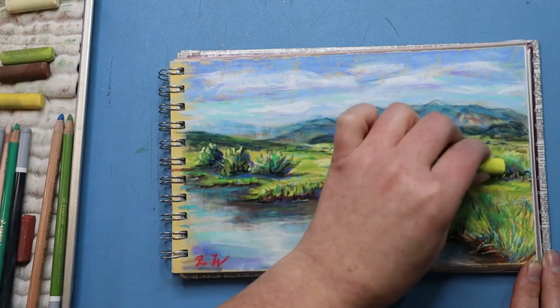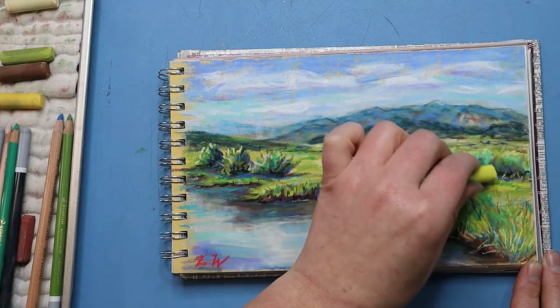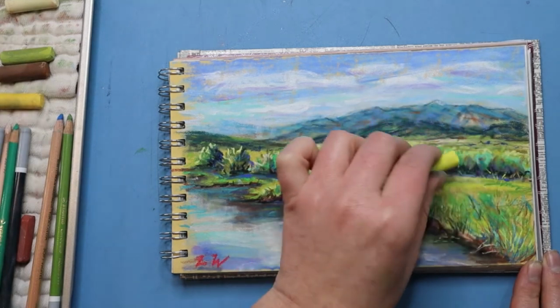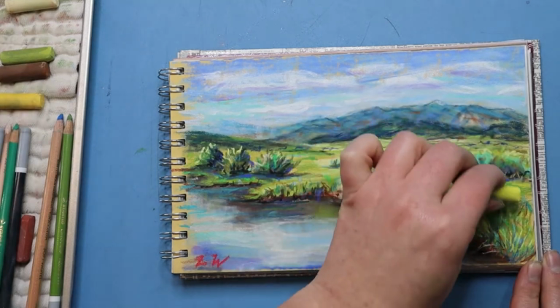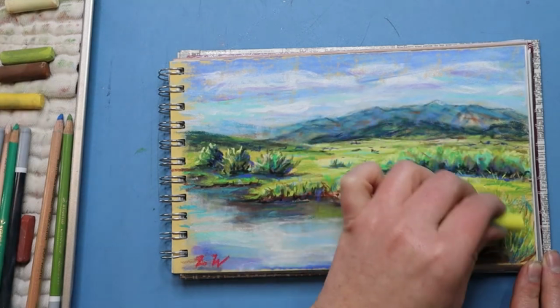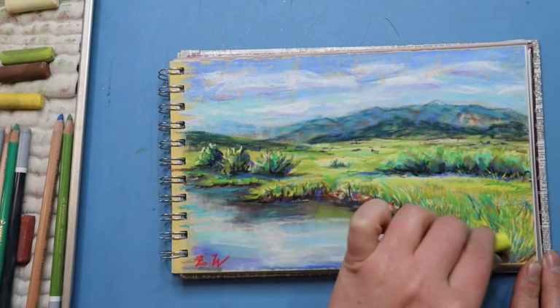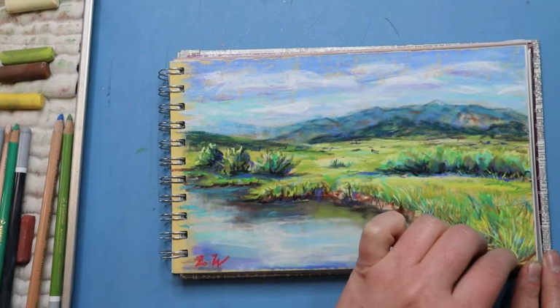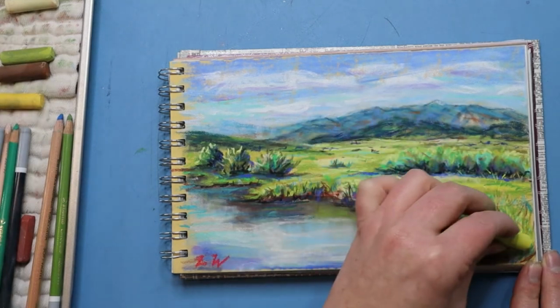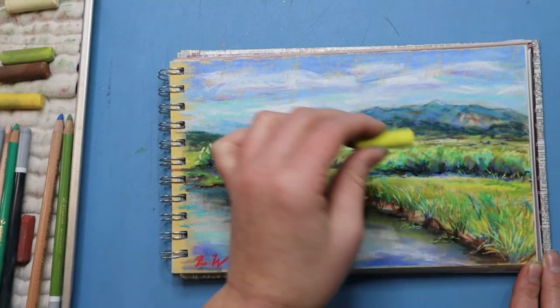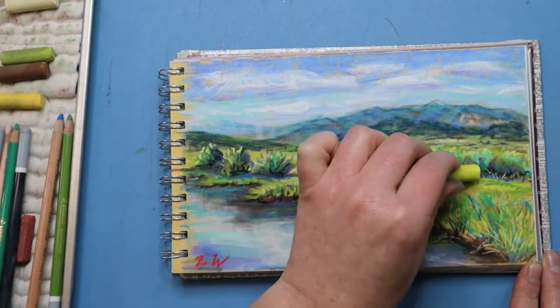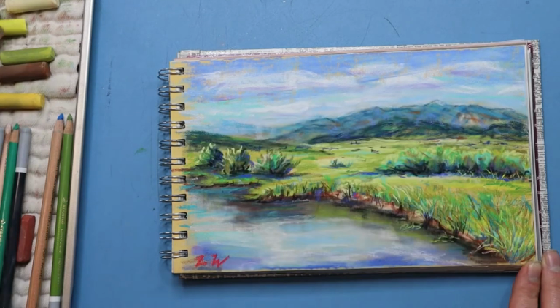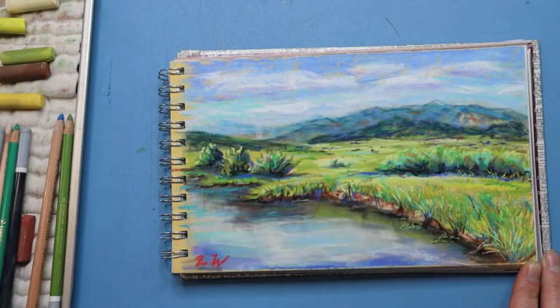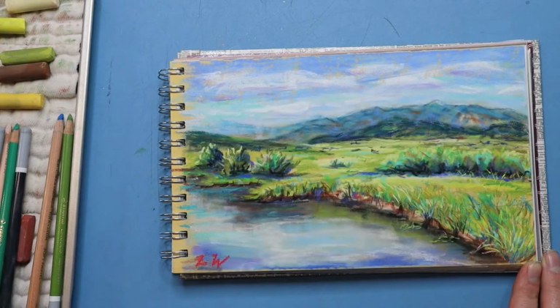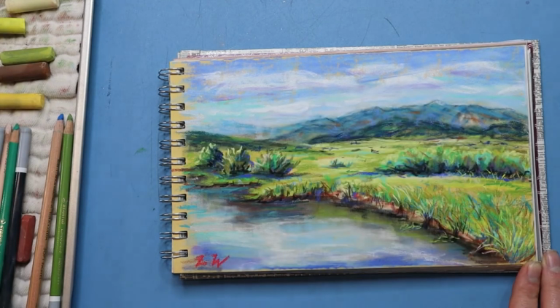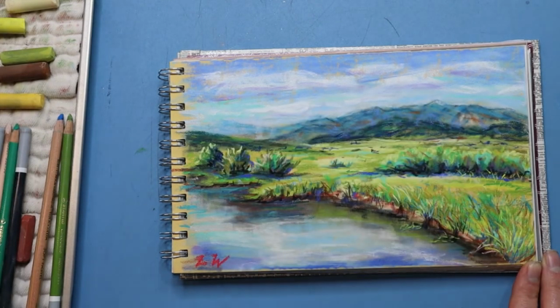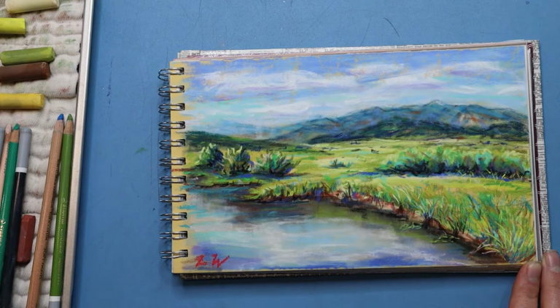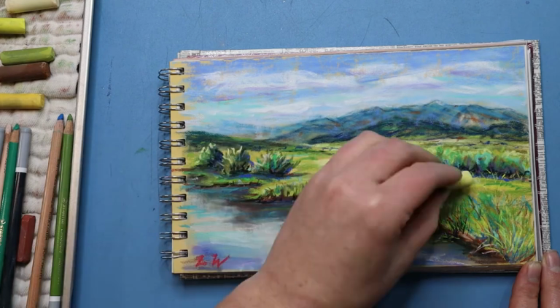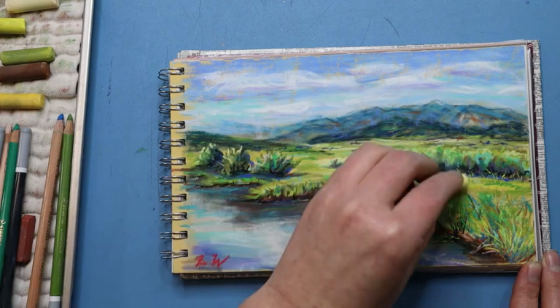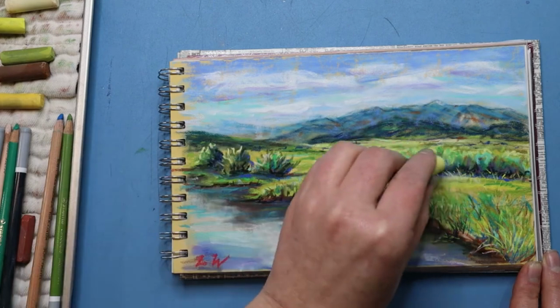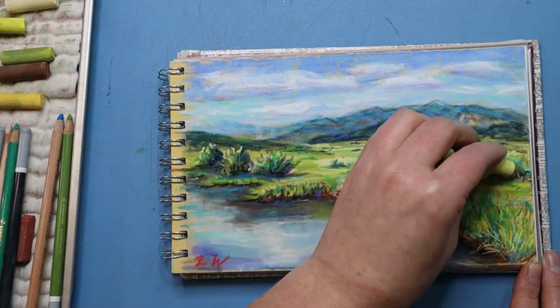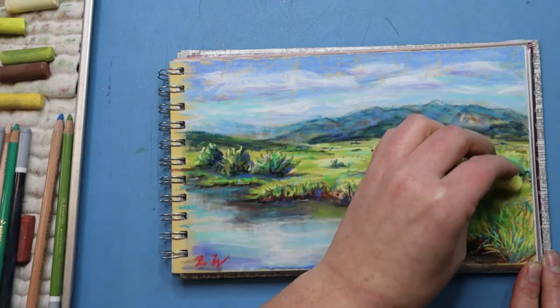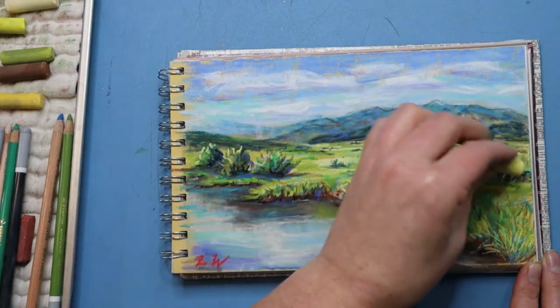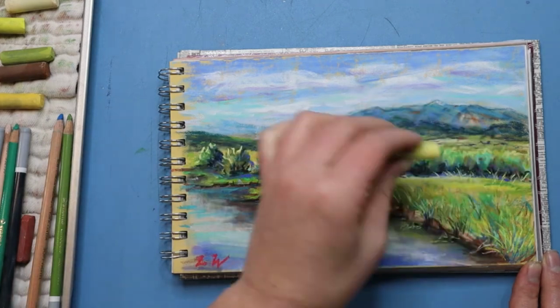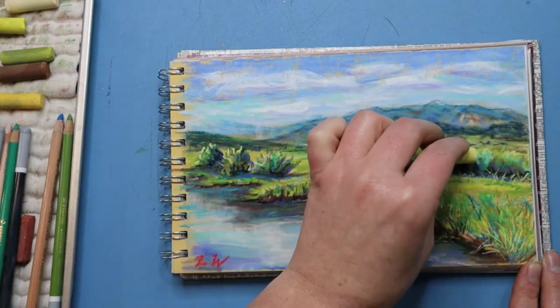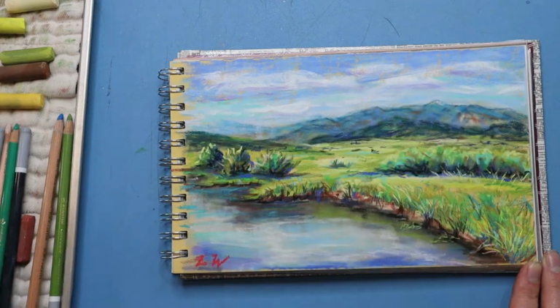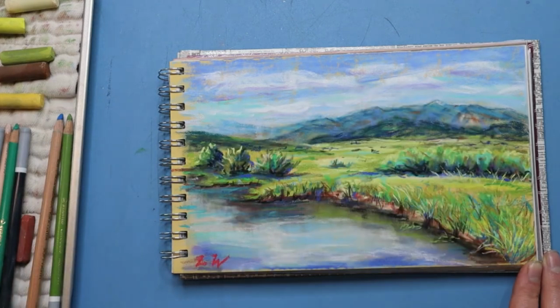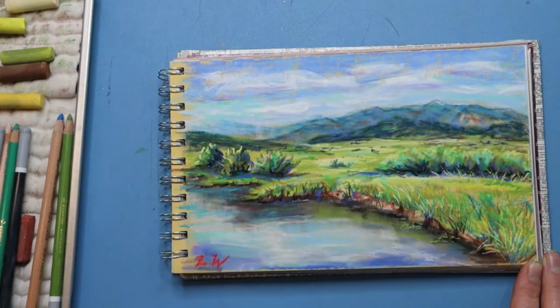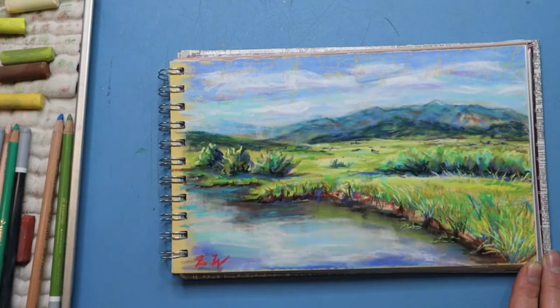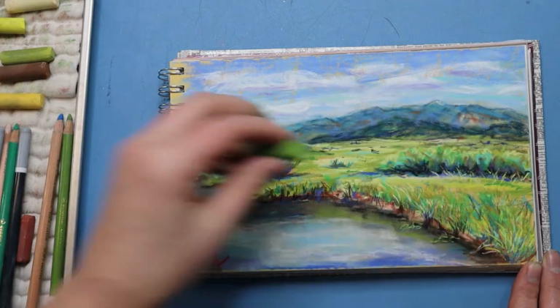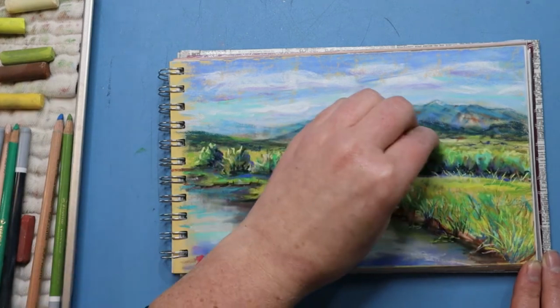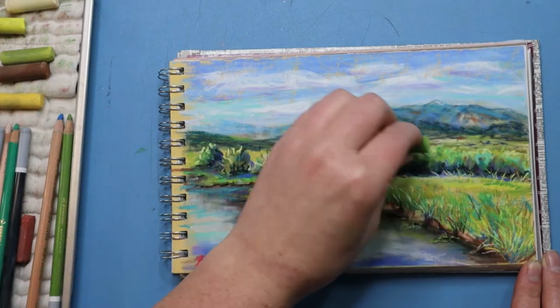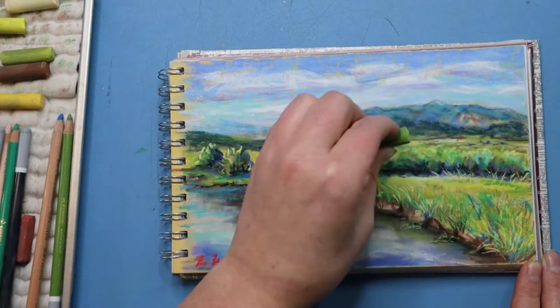So let that be a lesson to you: take a break, come back with fresh eyes, and see what needs to be adjusted on your picture.